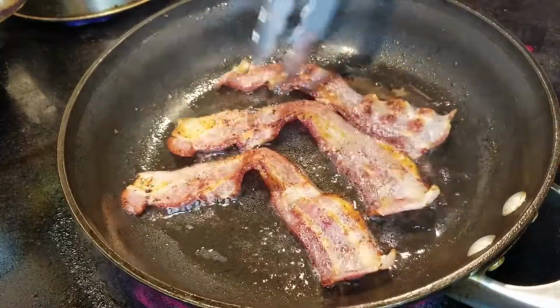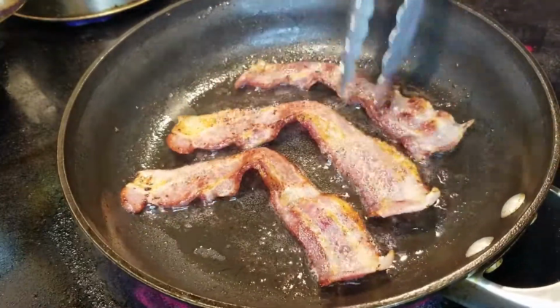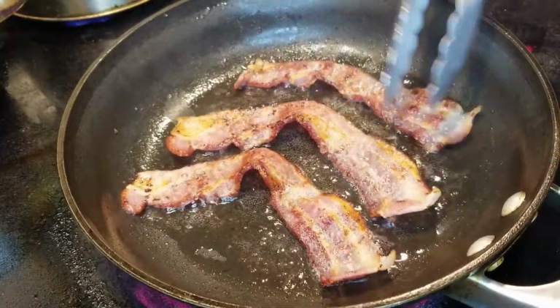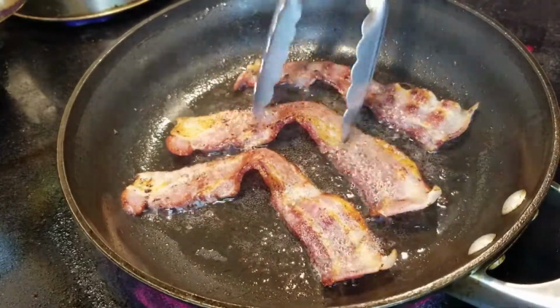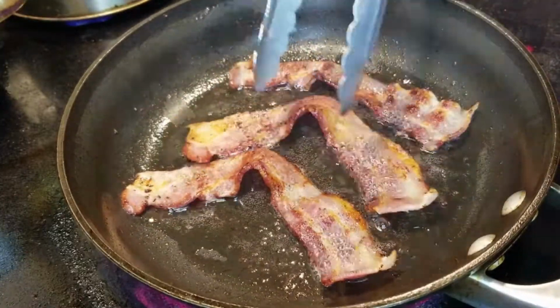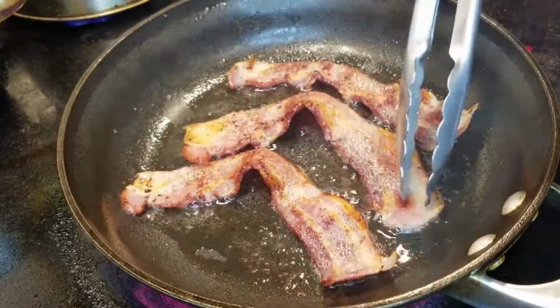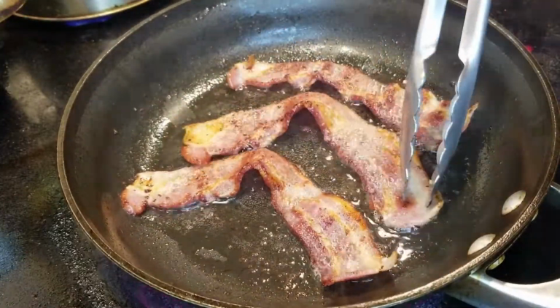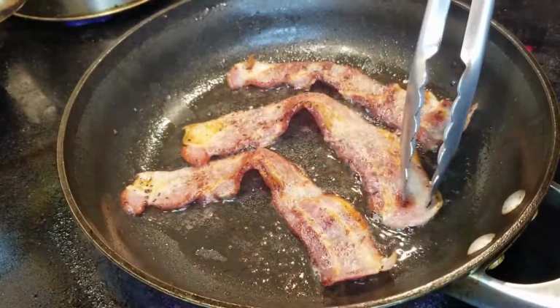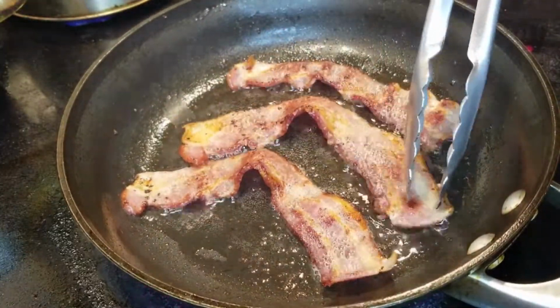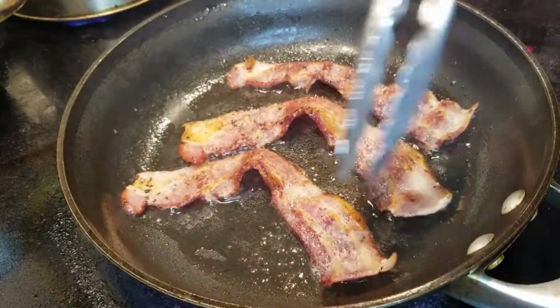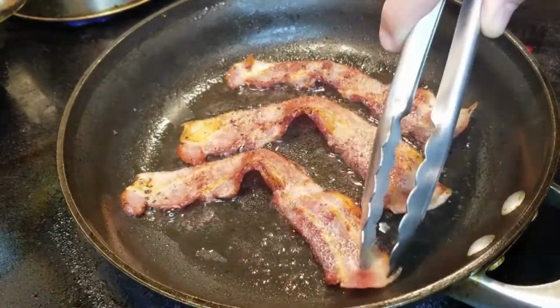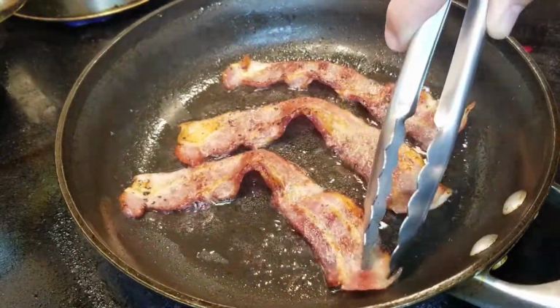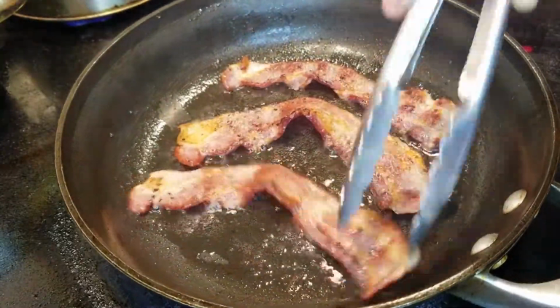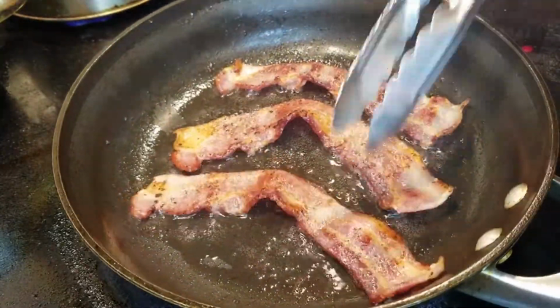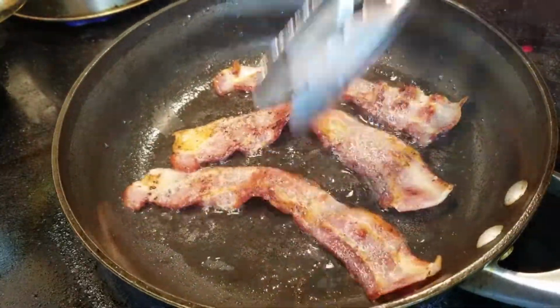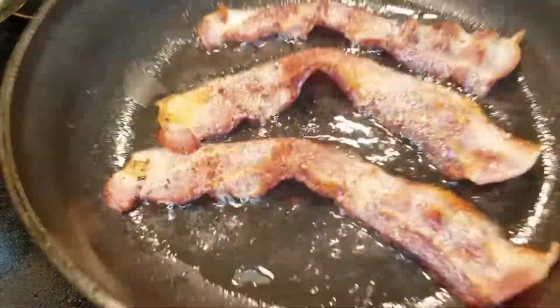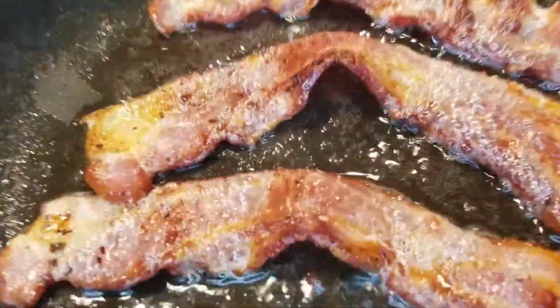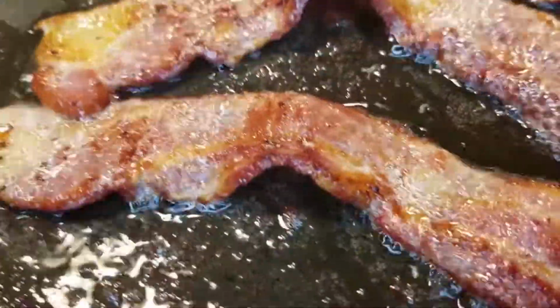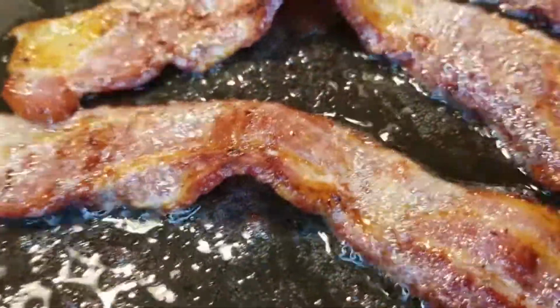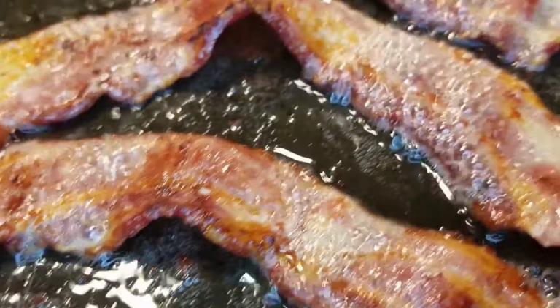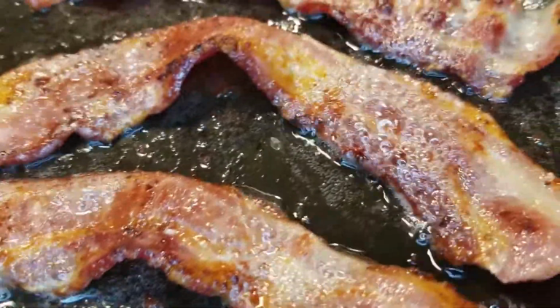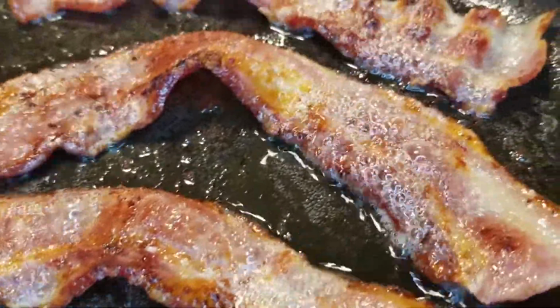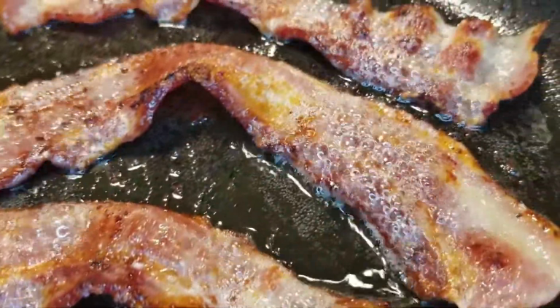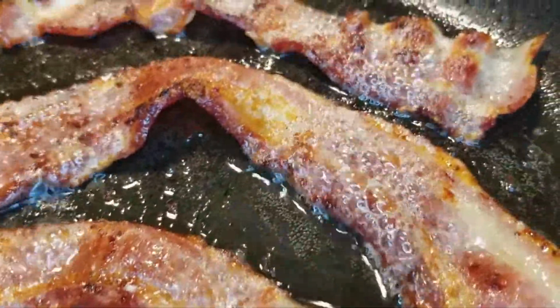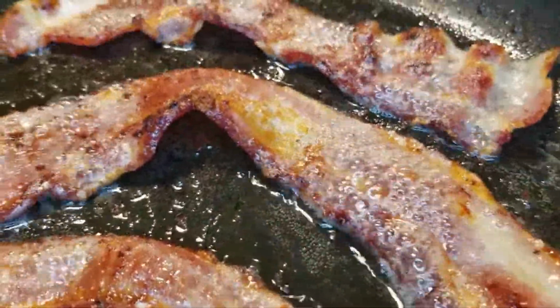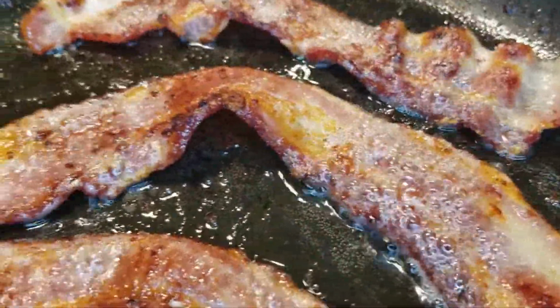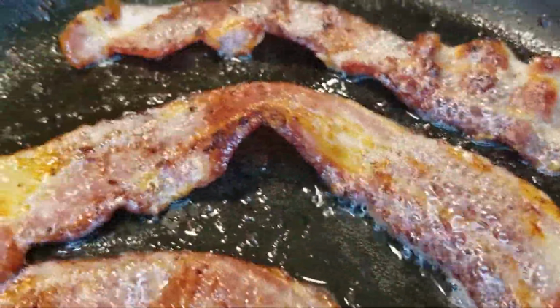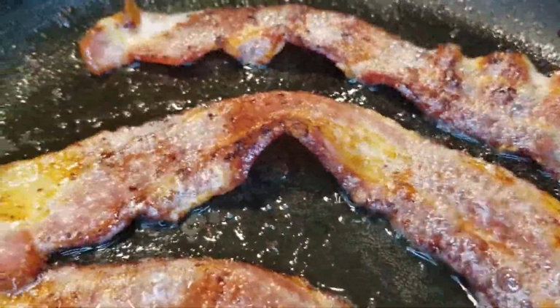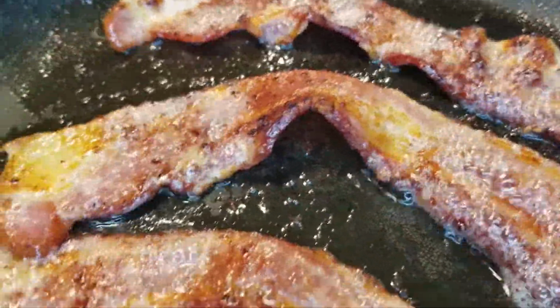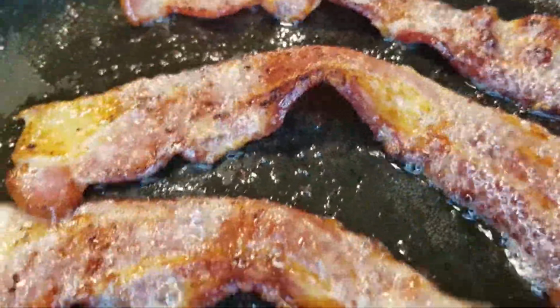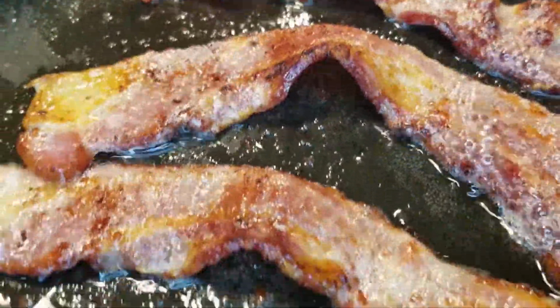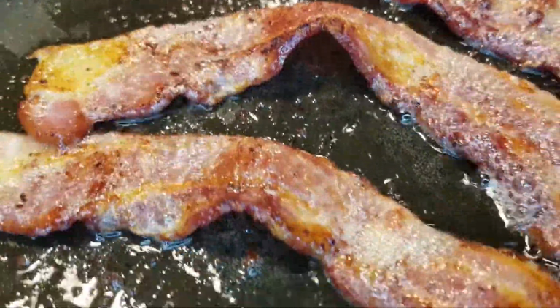Looking good, looking good. Oh, this is going to be so delicious. Beautiful.